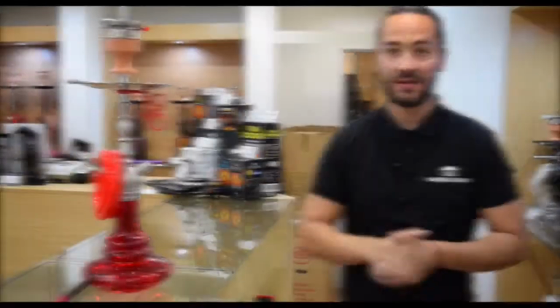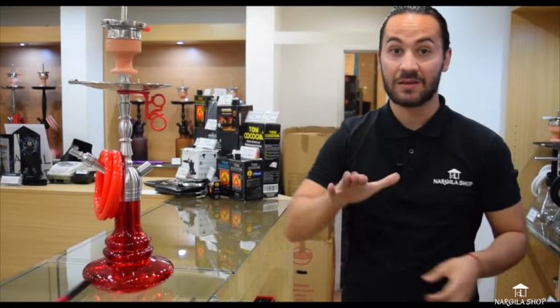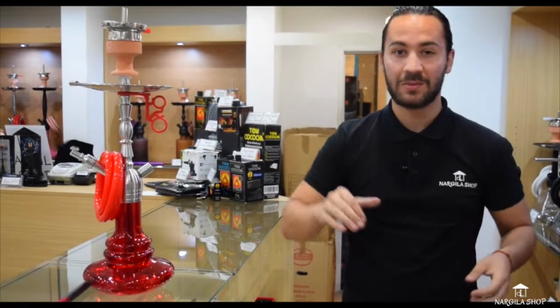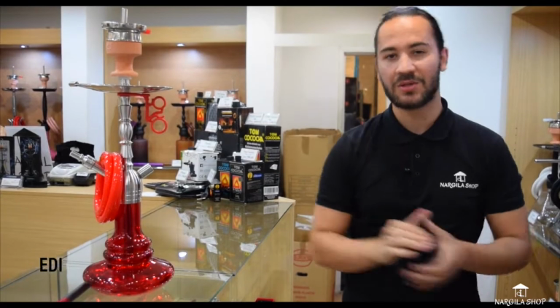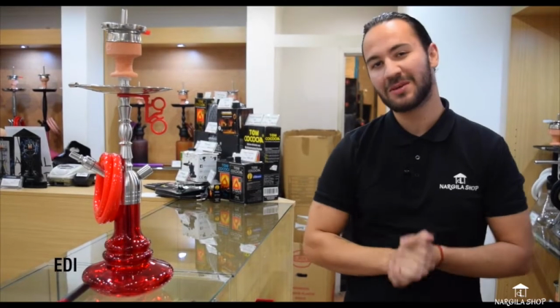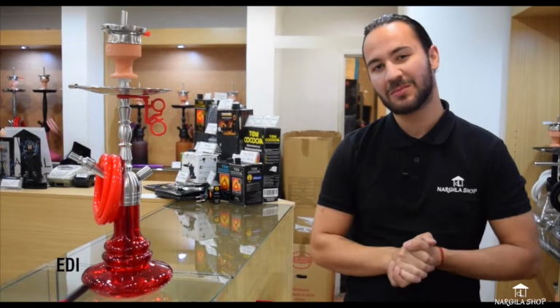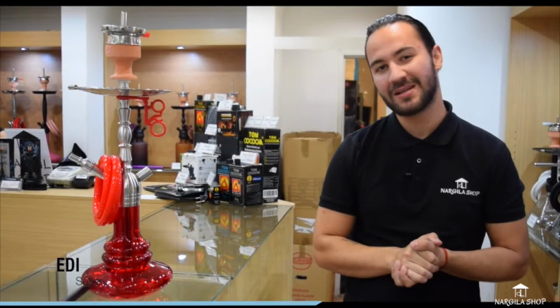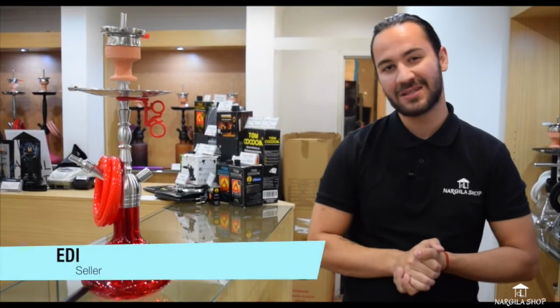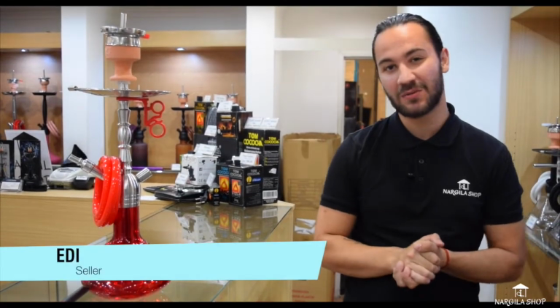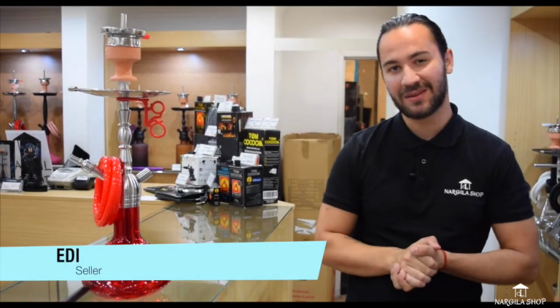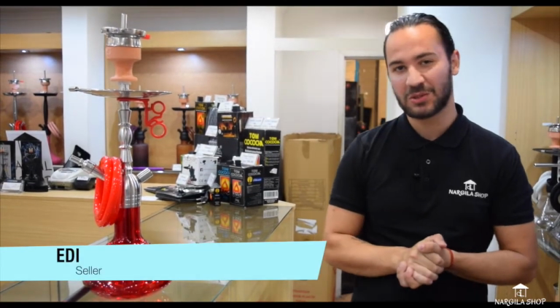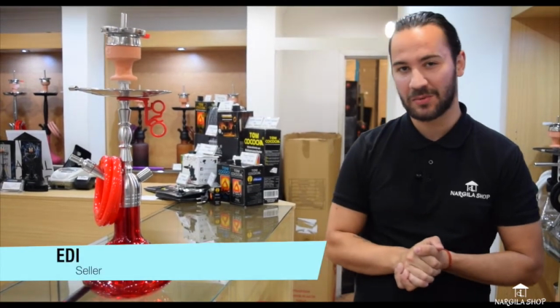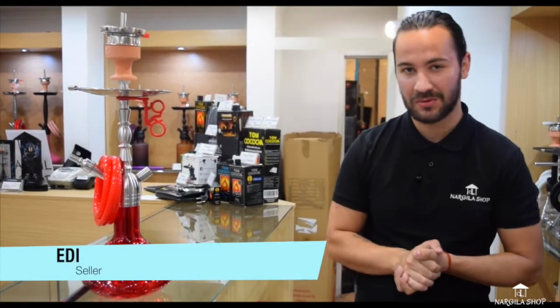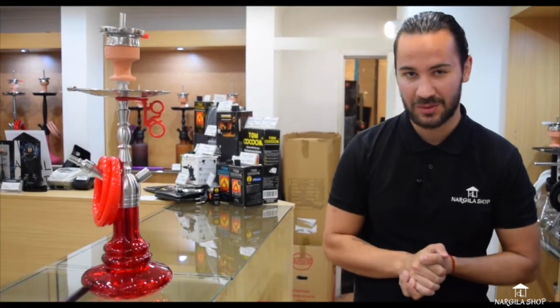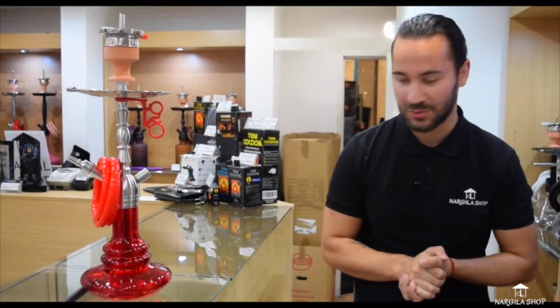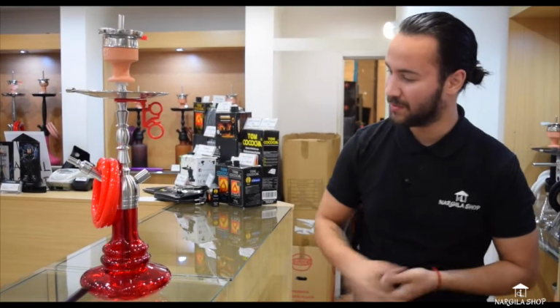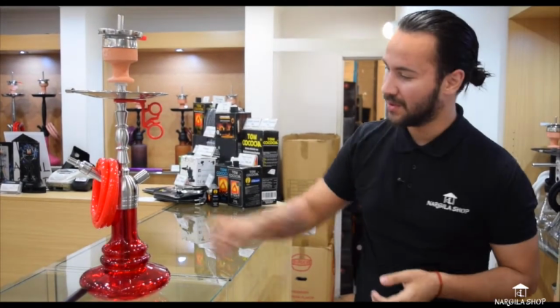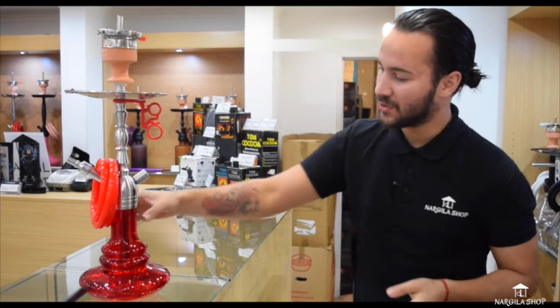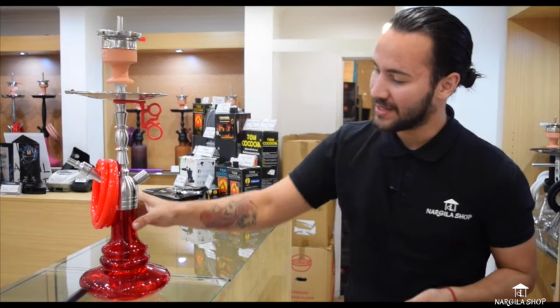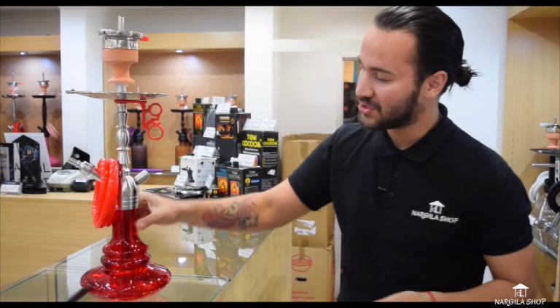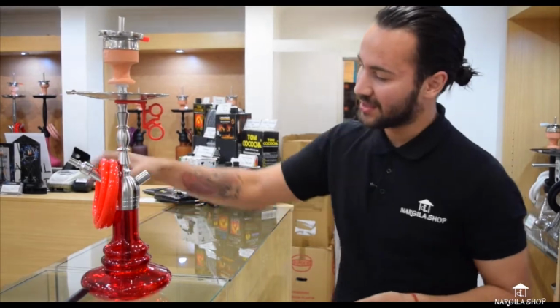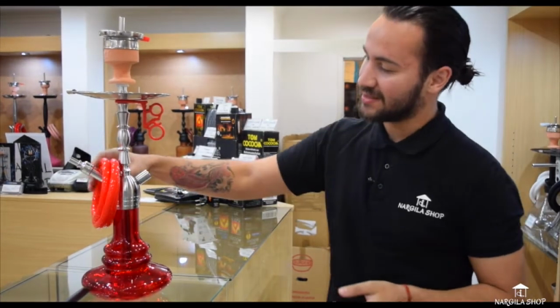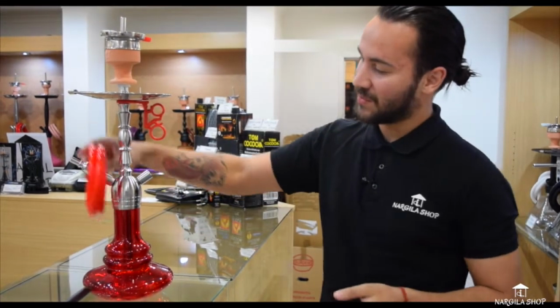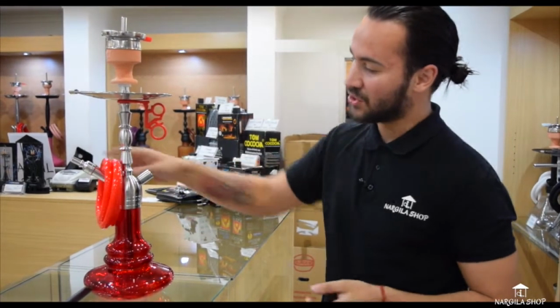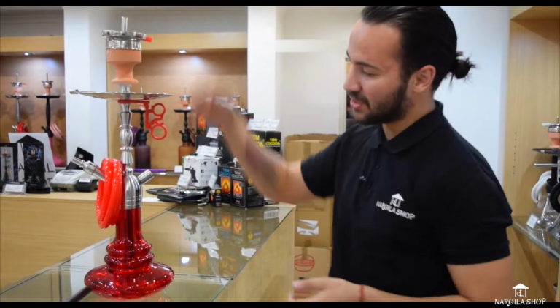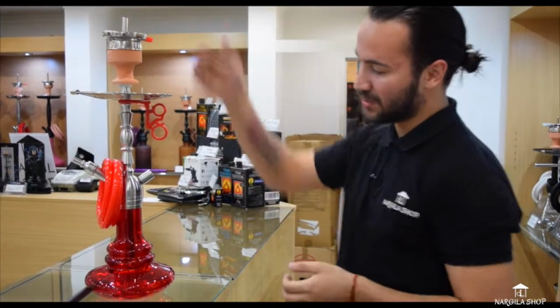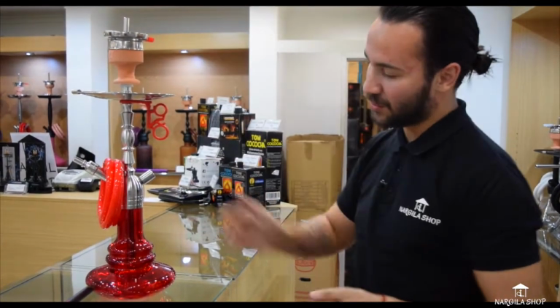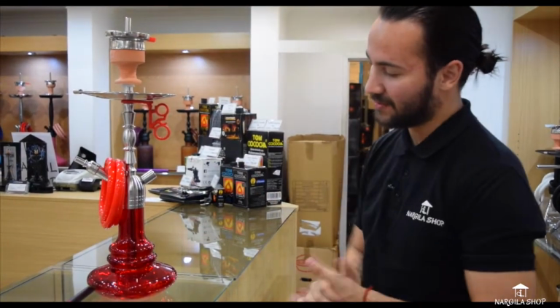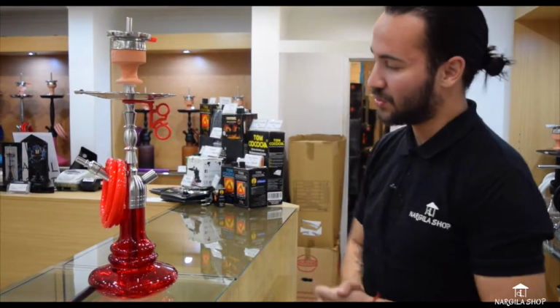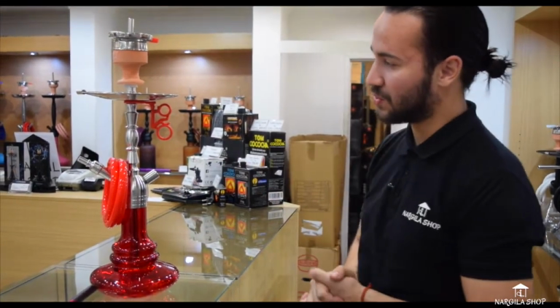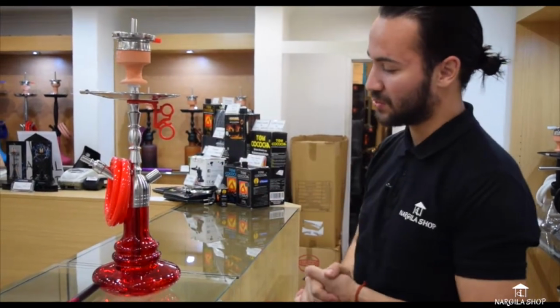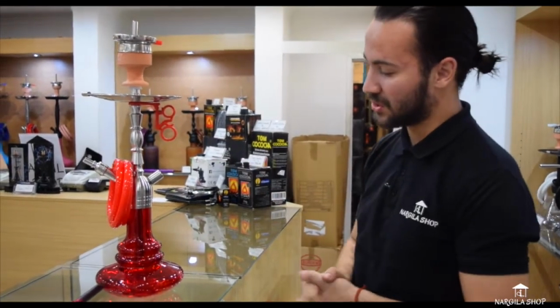Hello everyone, I'm going to show you the new ones that we have here in the shop. This is the SS-14, you can find it in three sizes. They are very good.